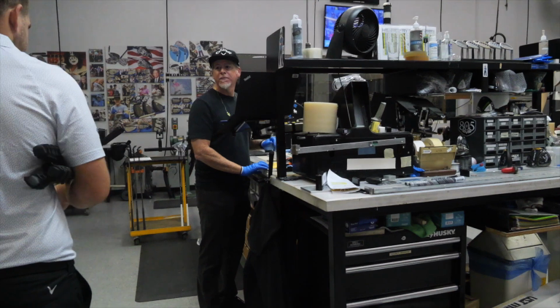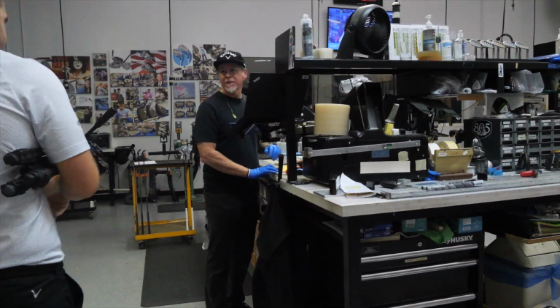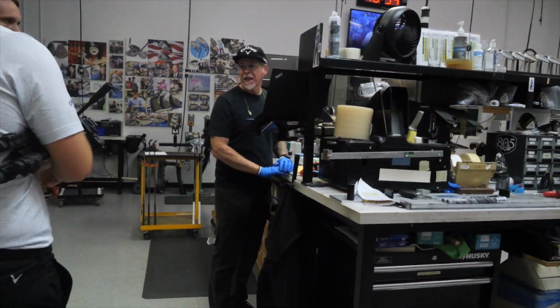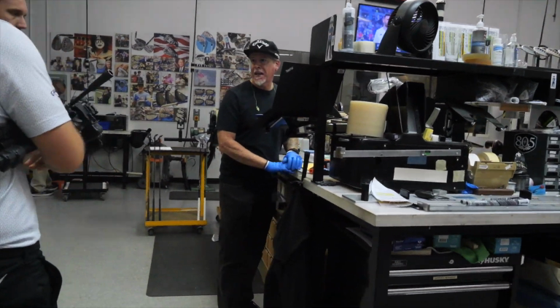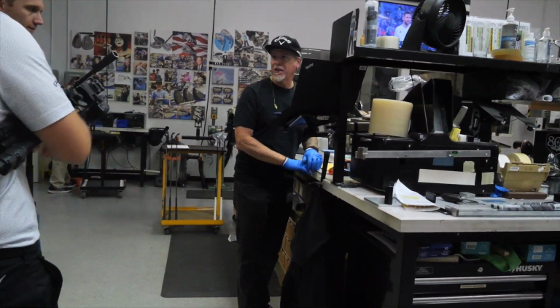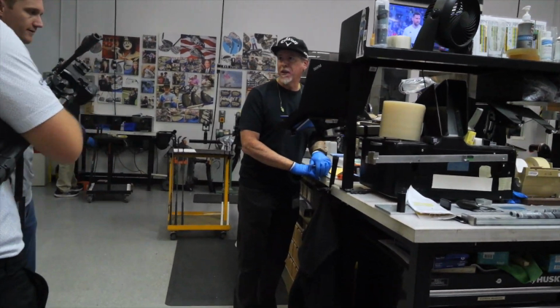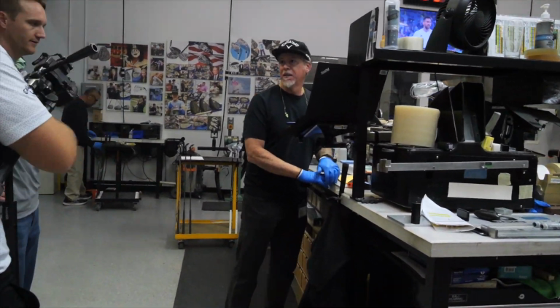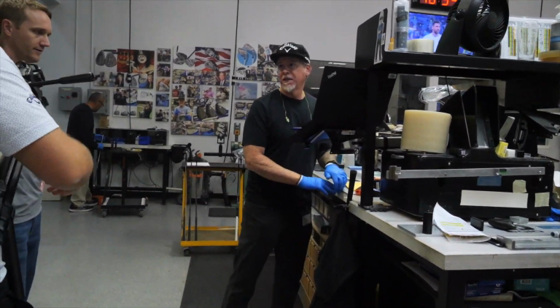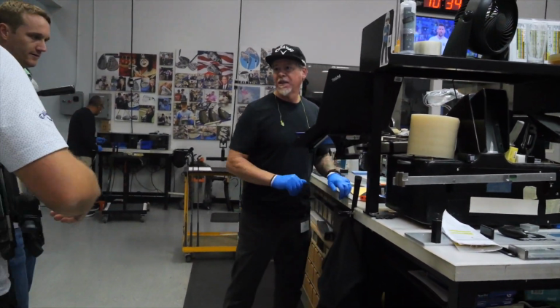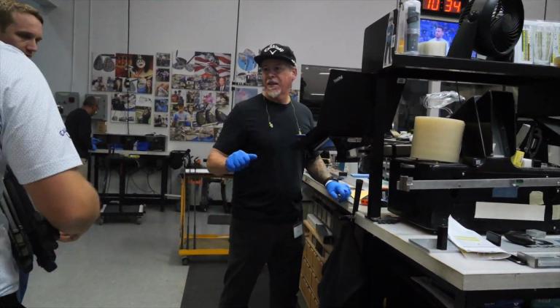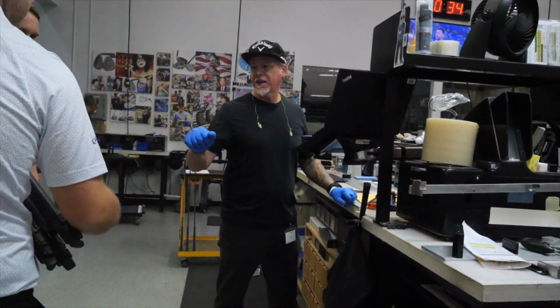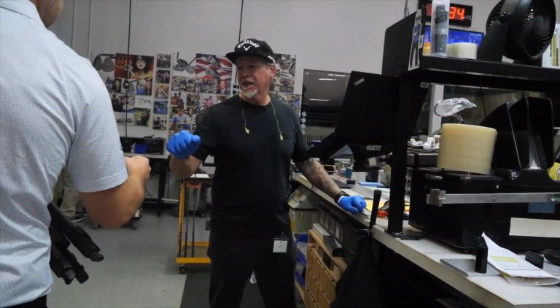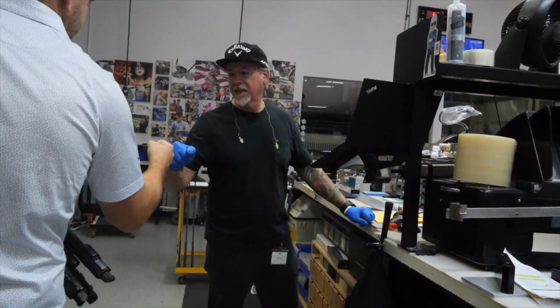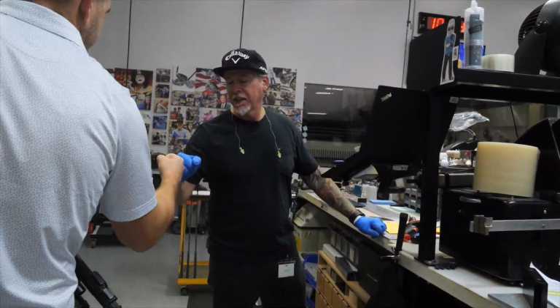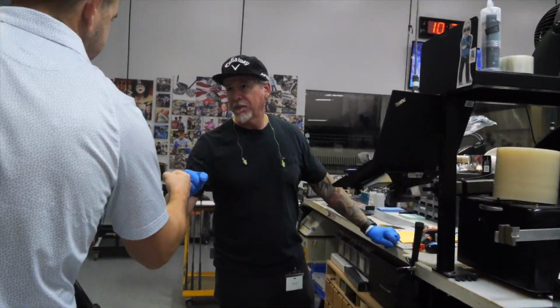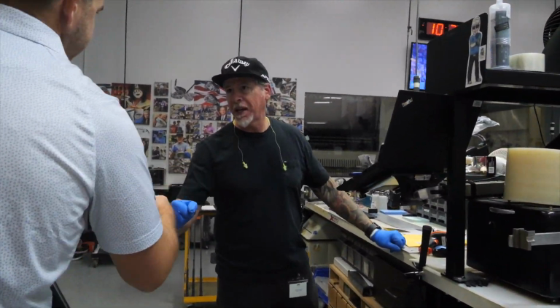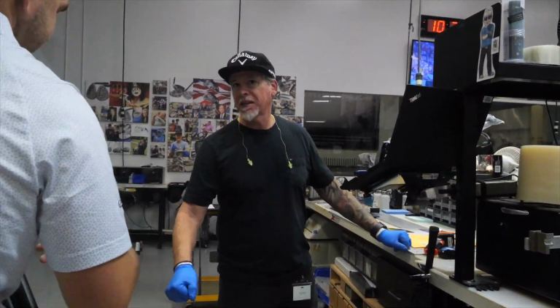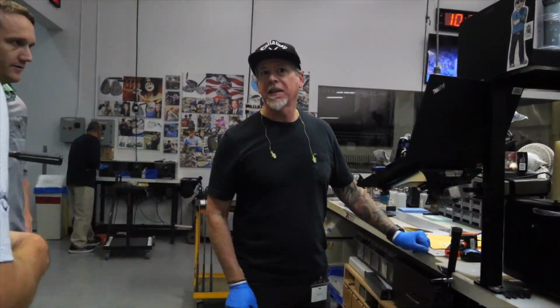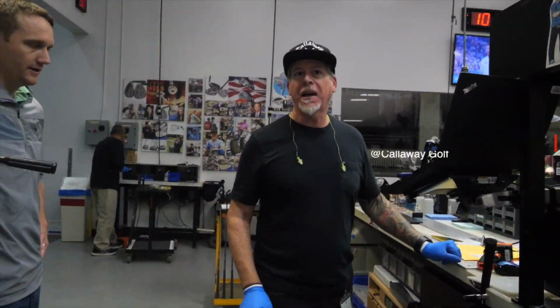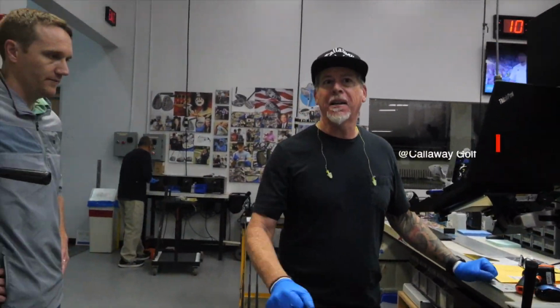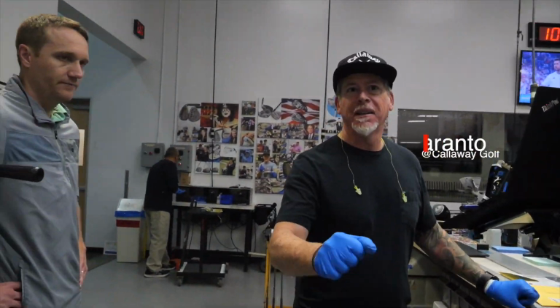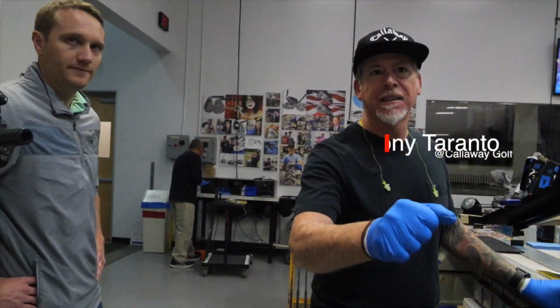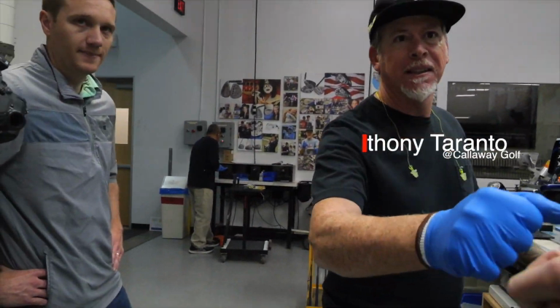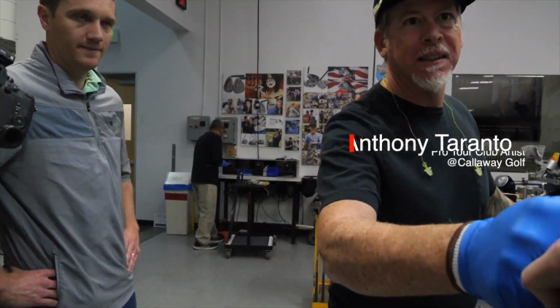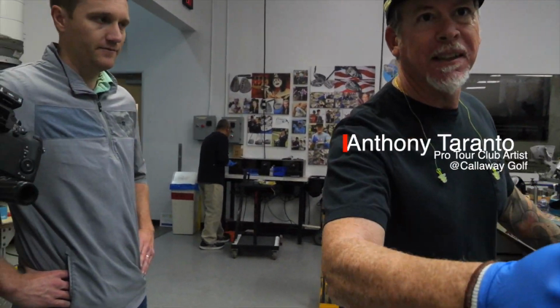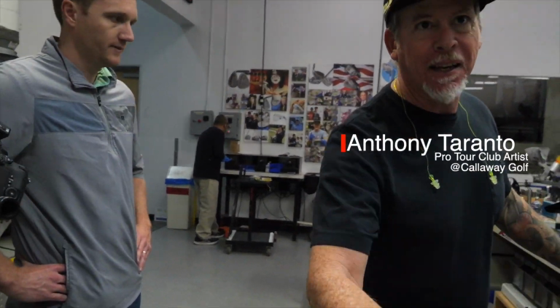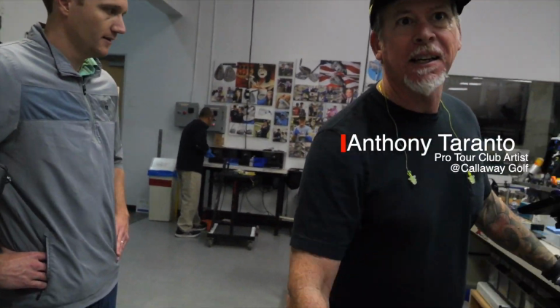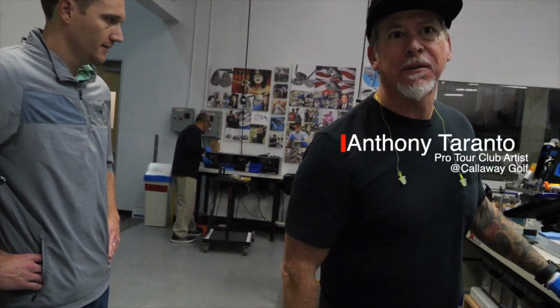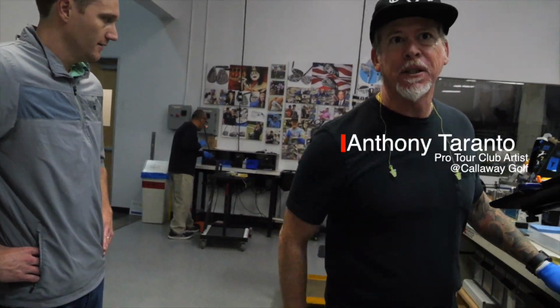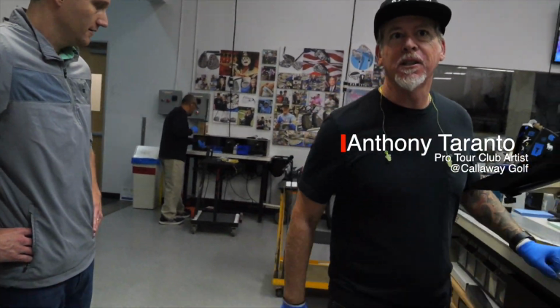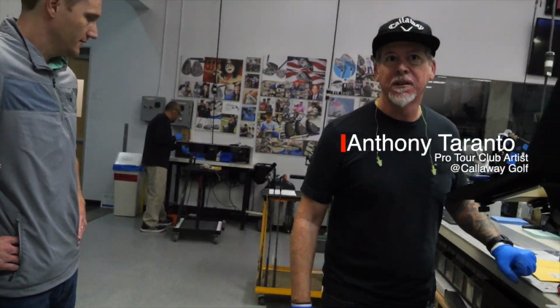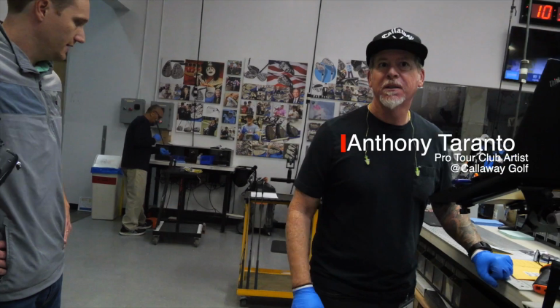Hey, how you doing? I'm doing good. Max. Hi, Anna. Anna, nice to meet you. Nice to meet you.